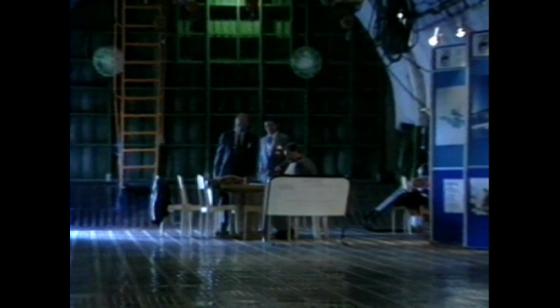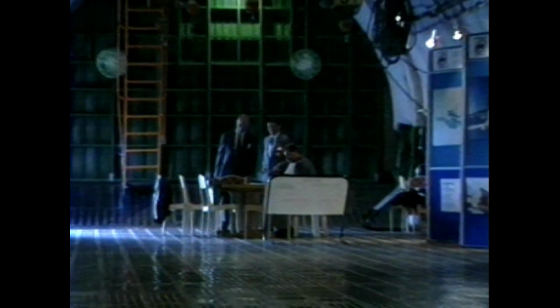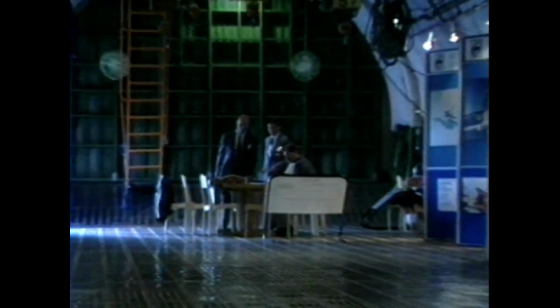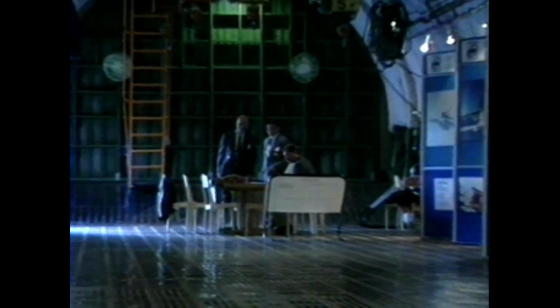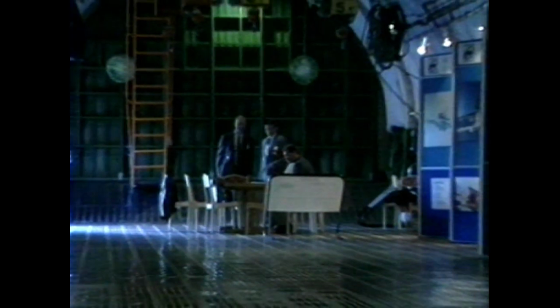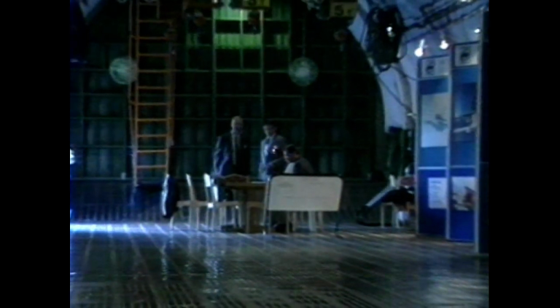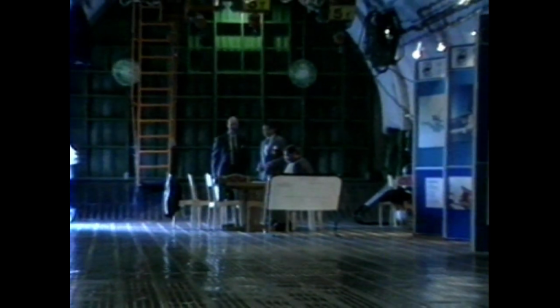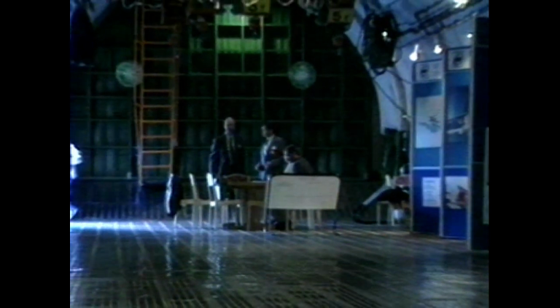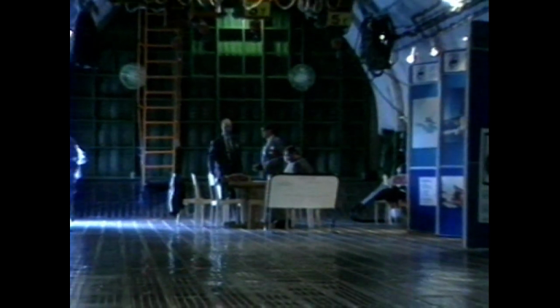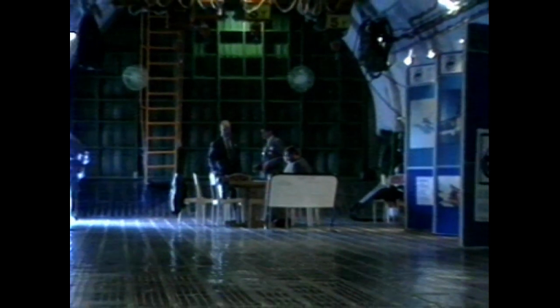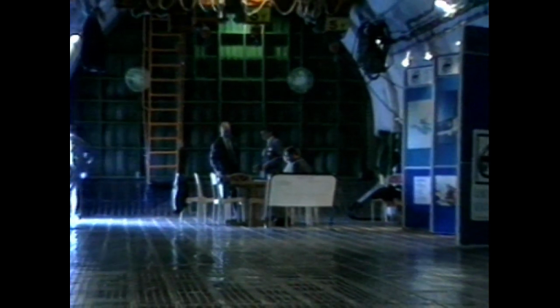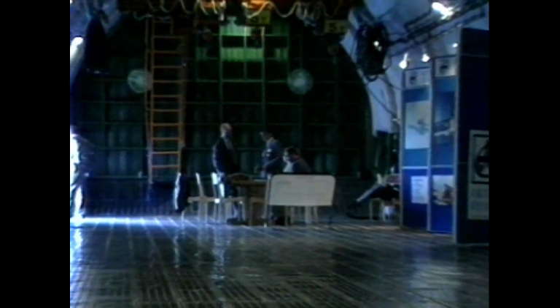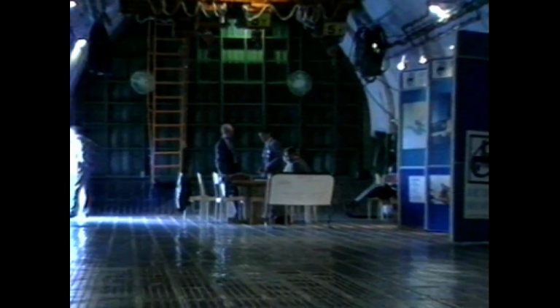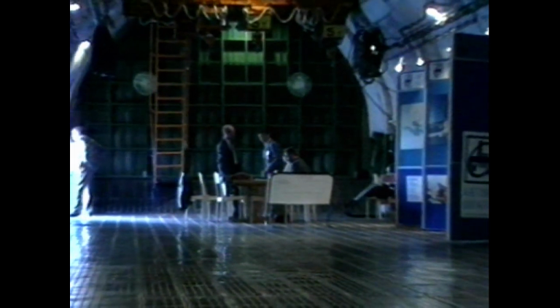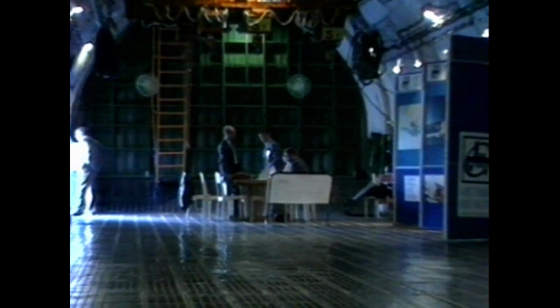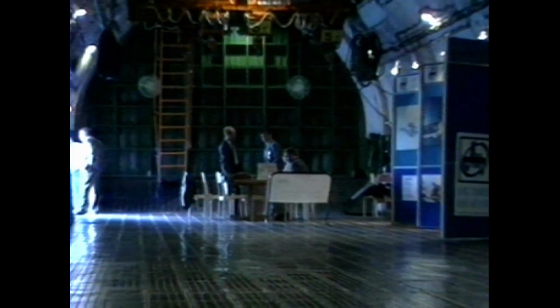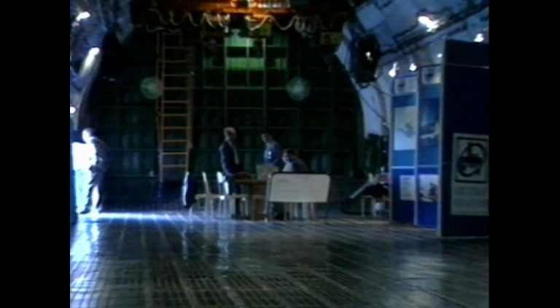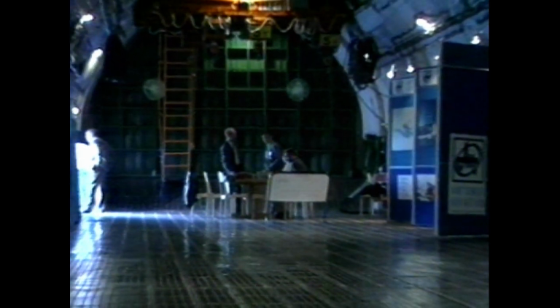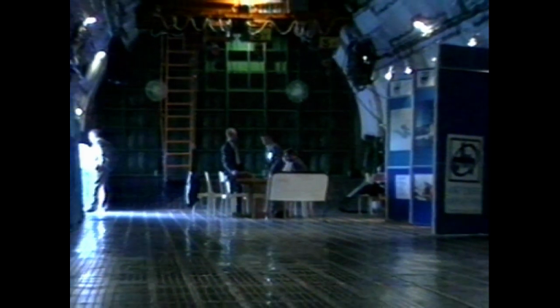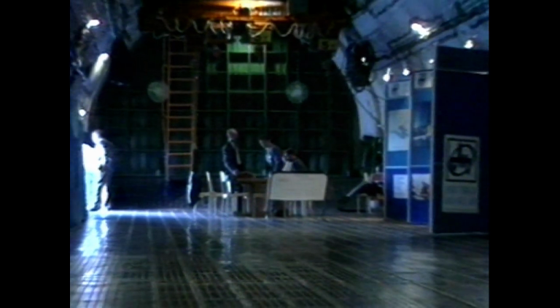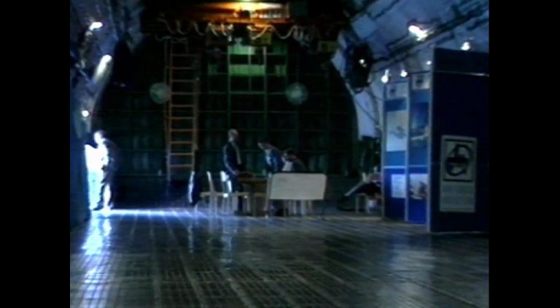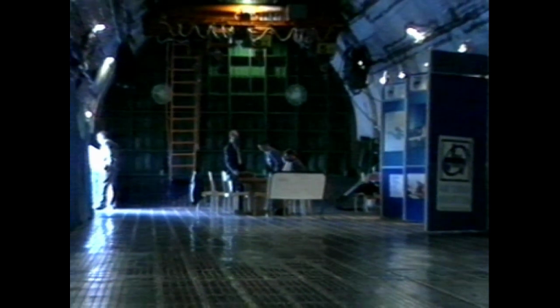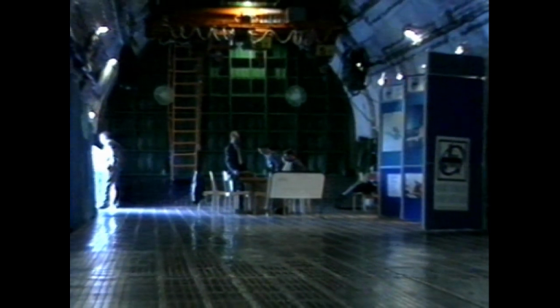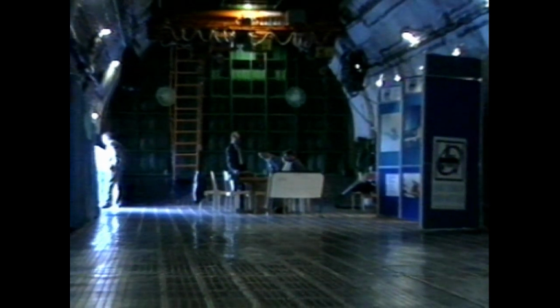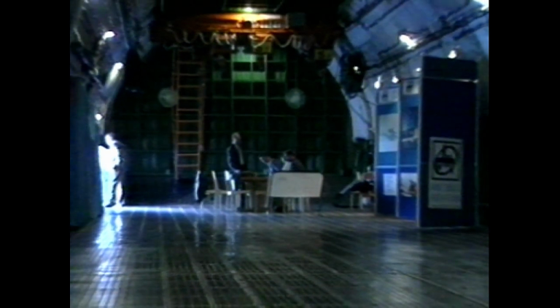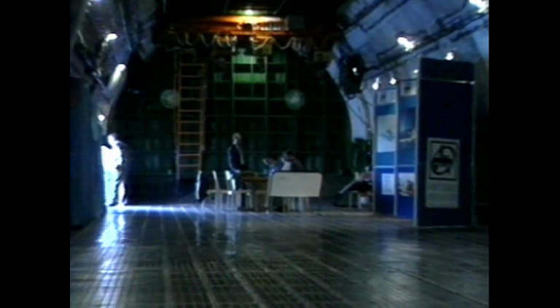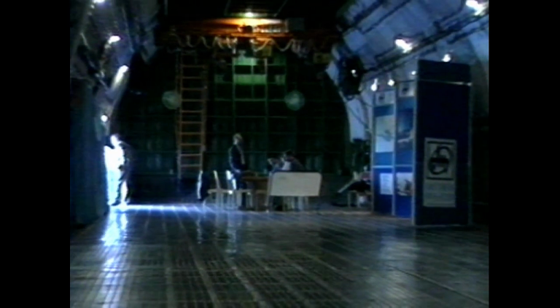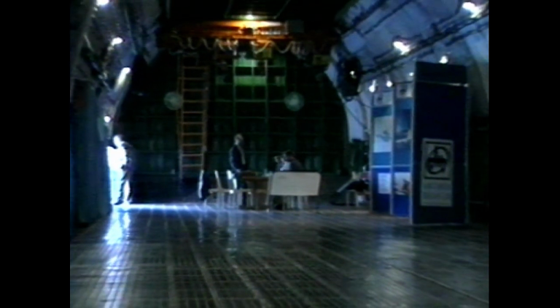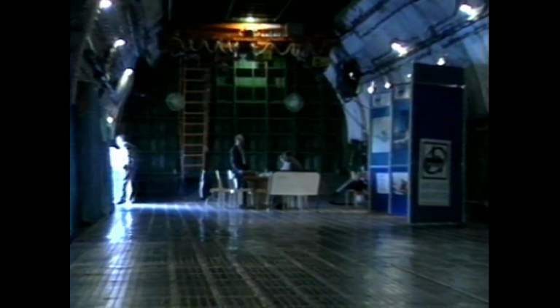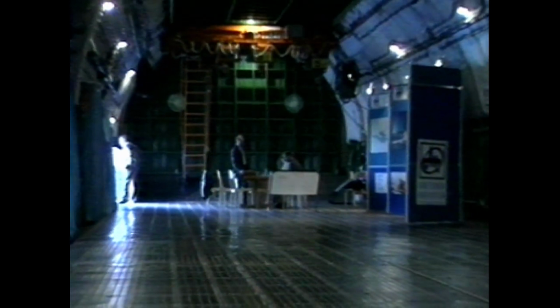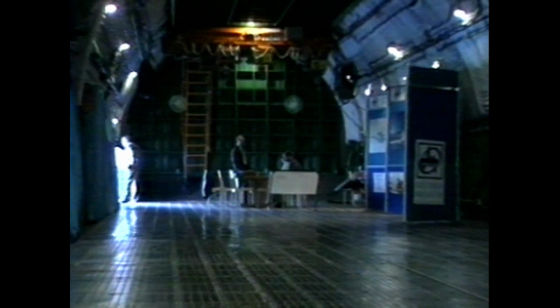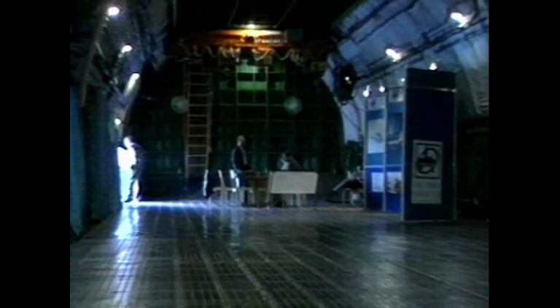It's 140 feet long, easily long enough to fit a stretched Hercules fuselage inside.